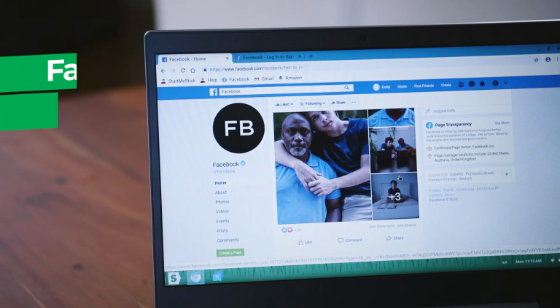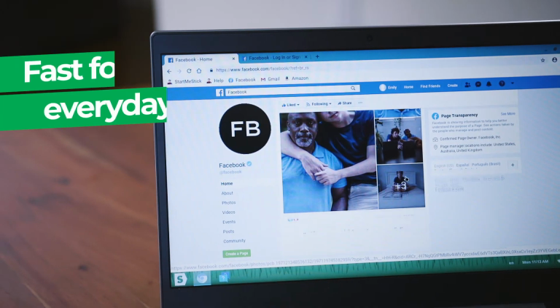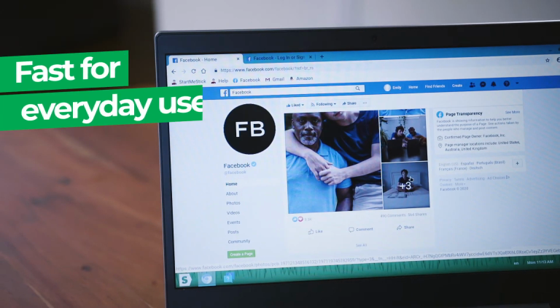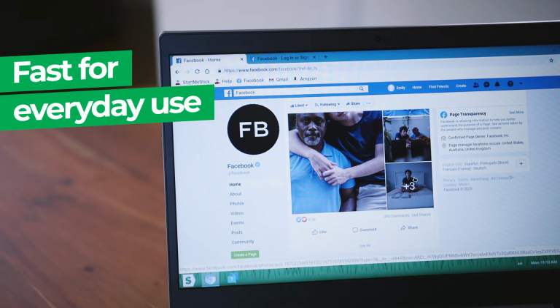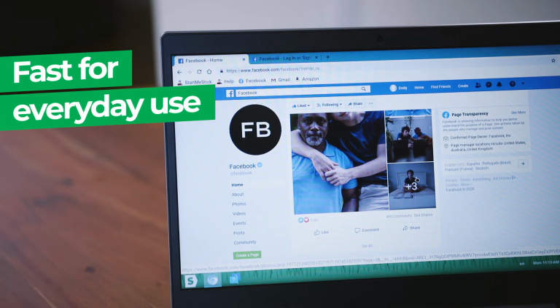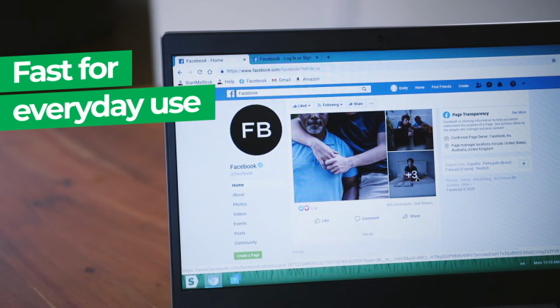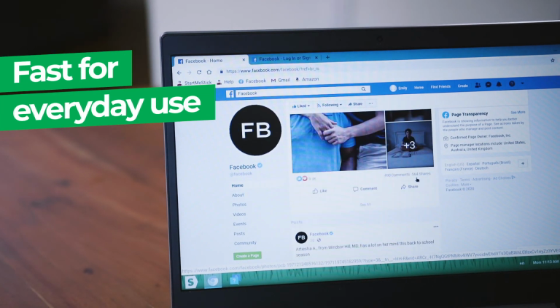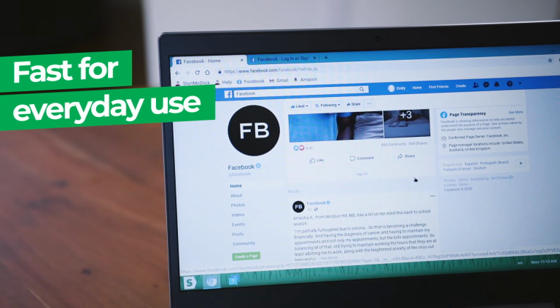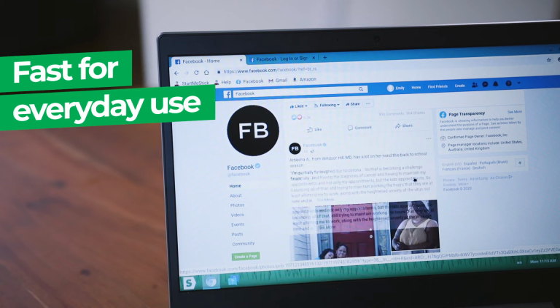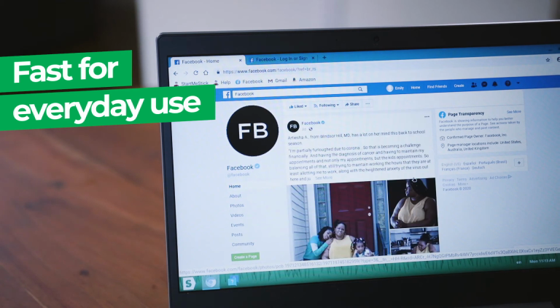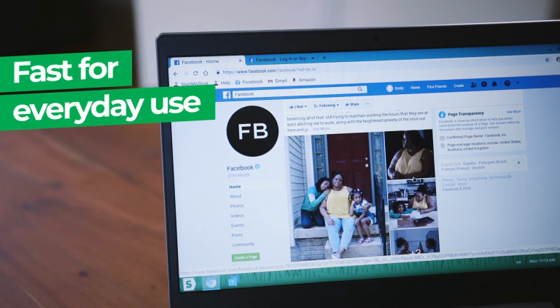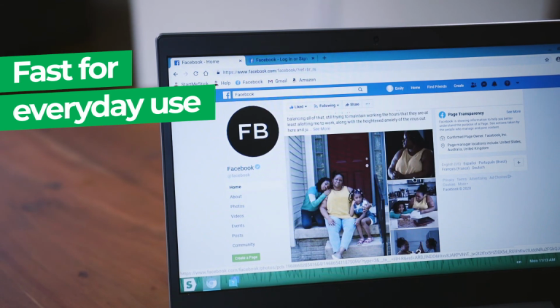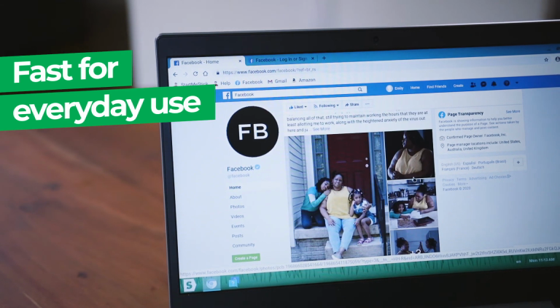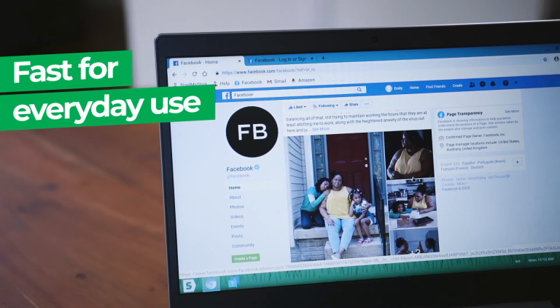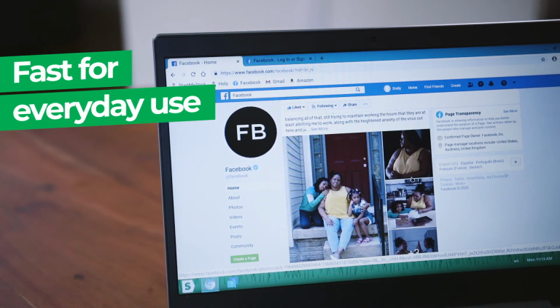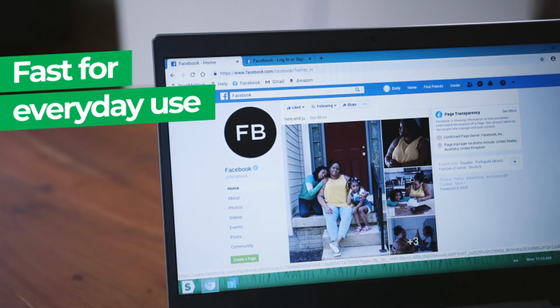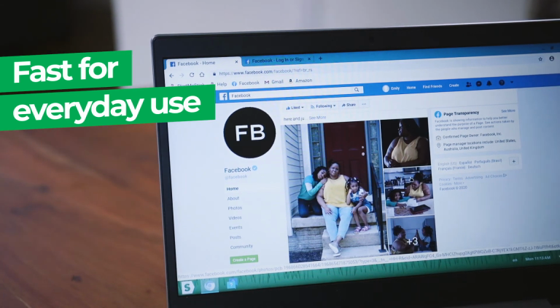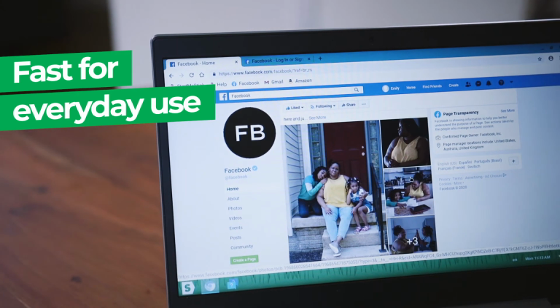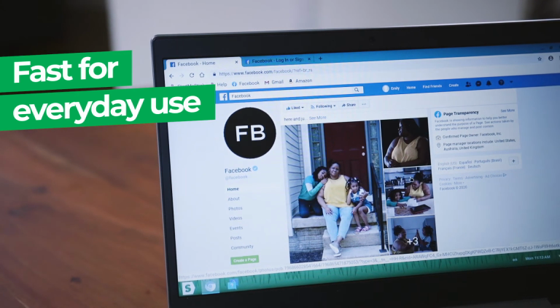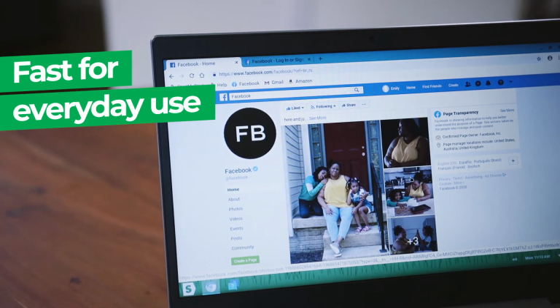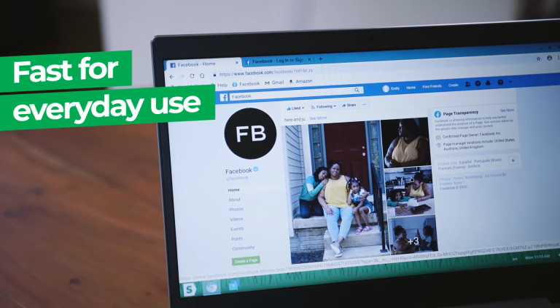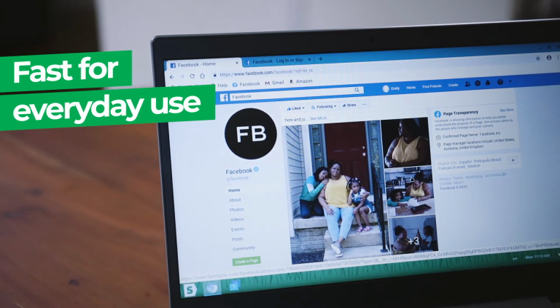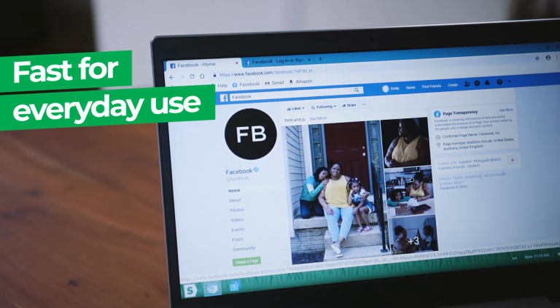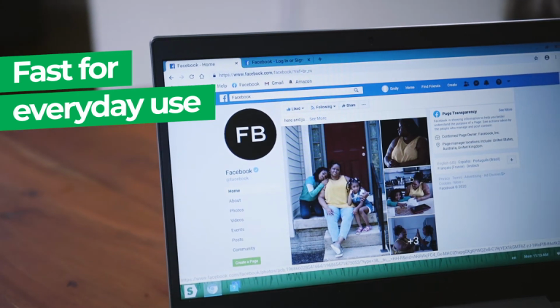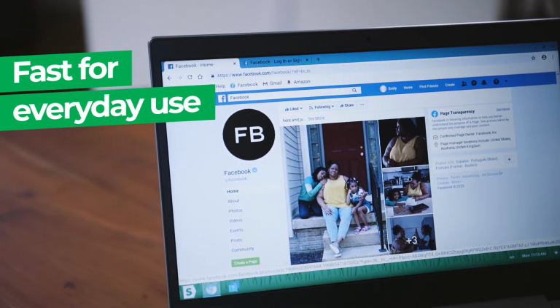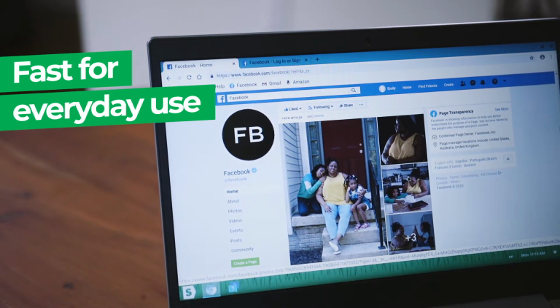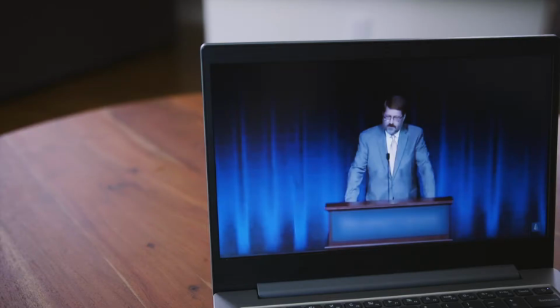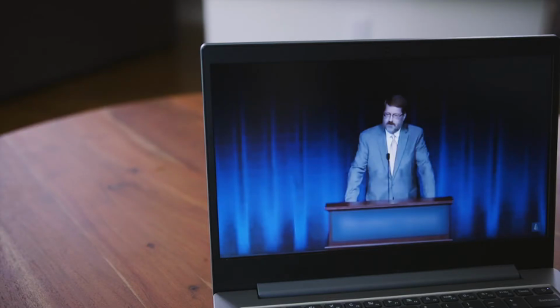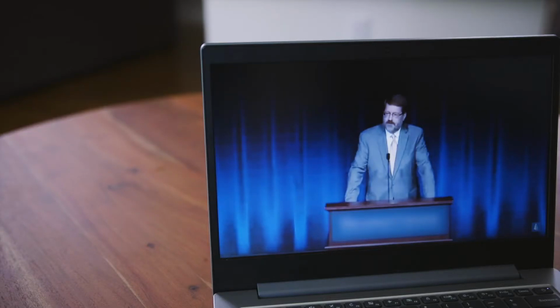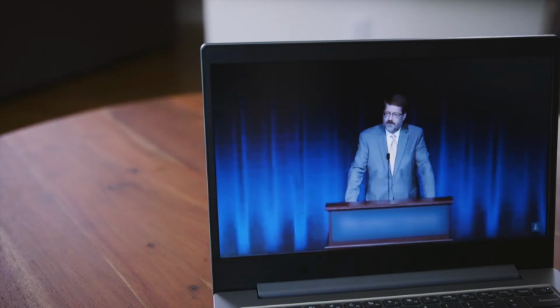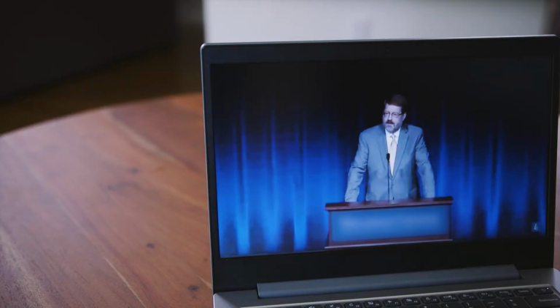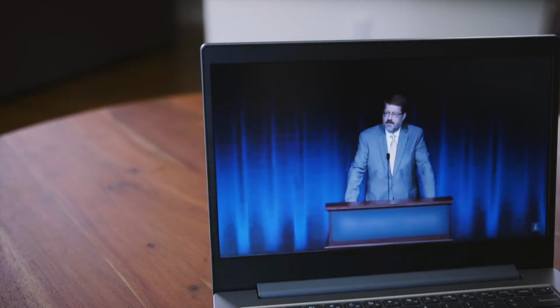Everything you do online can be done with the StartMeStick, from social media to video streaming.